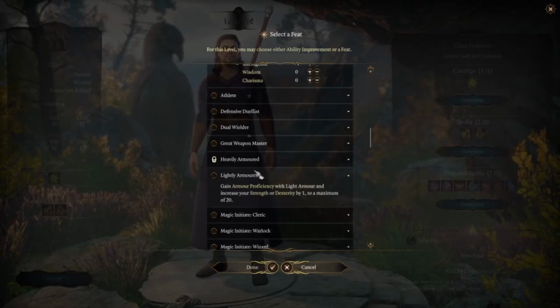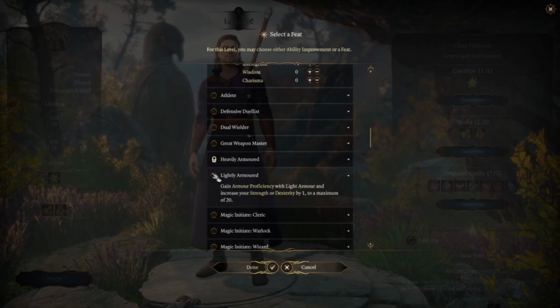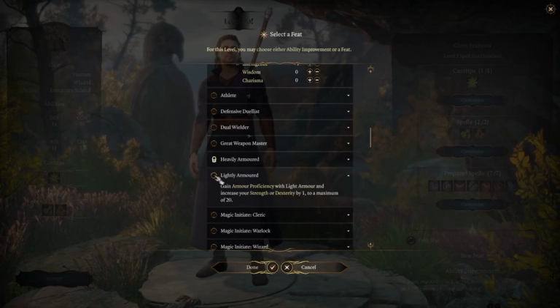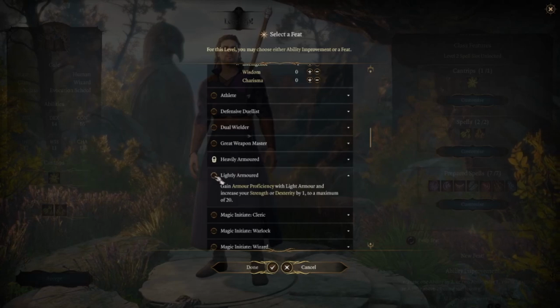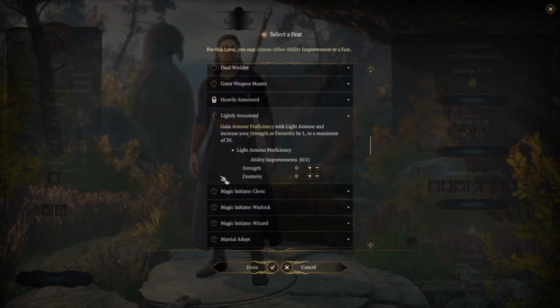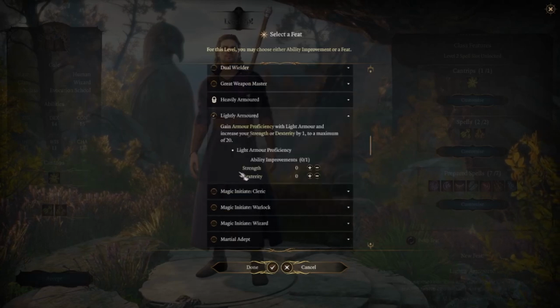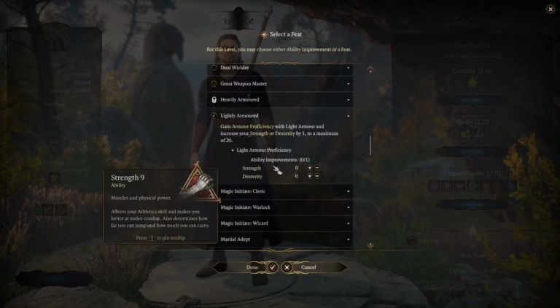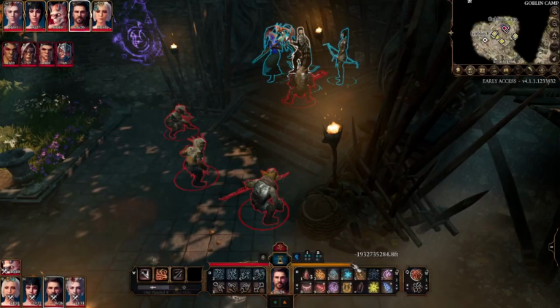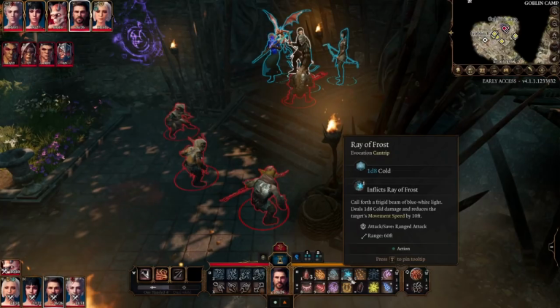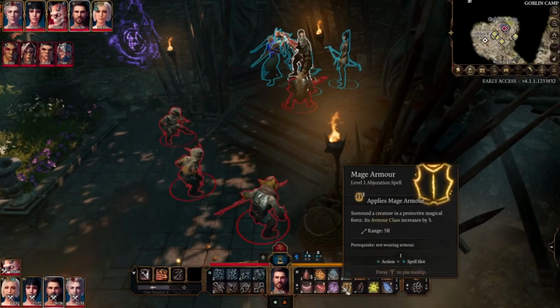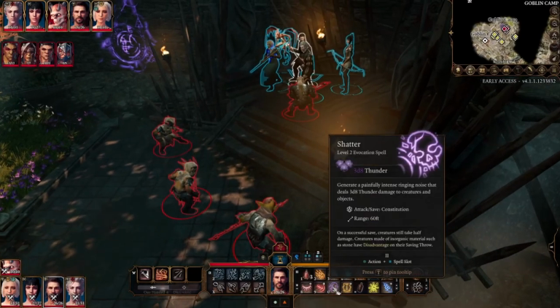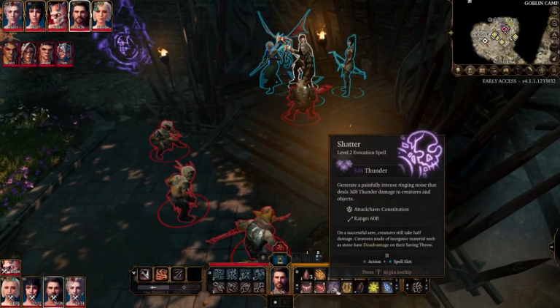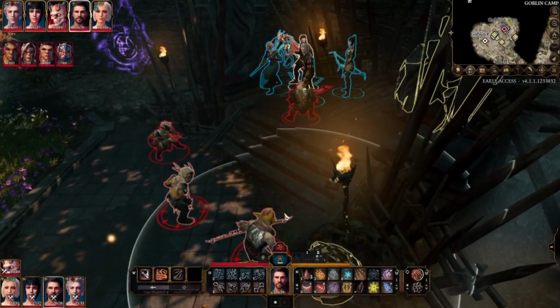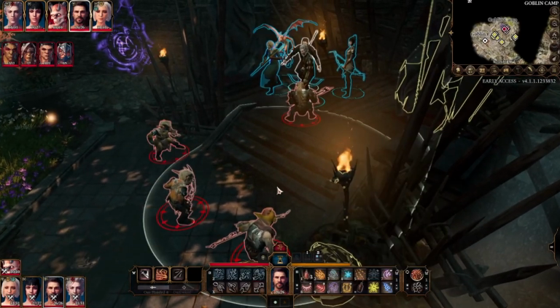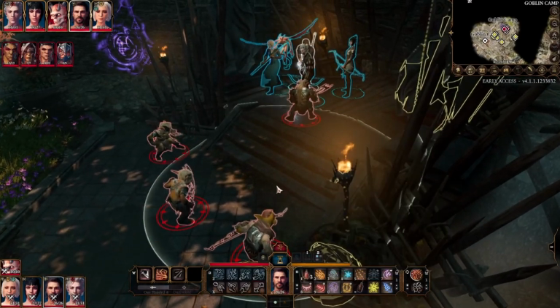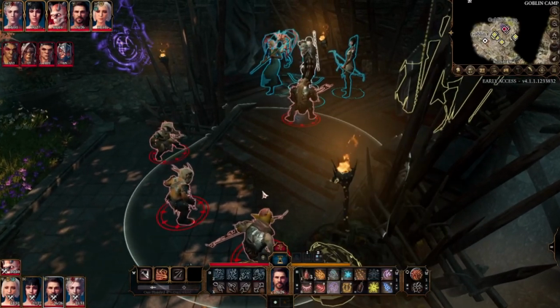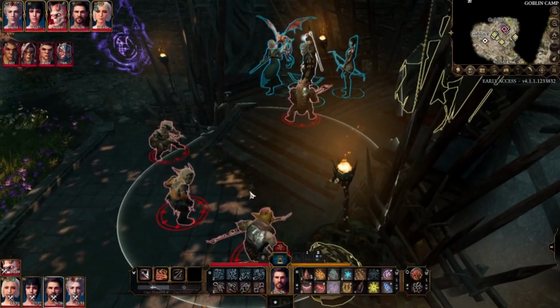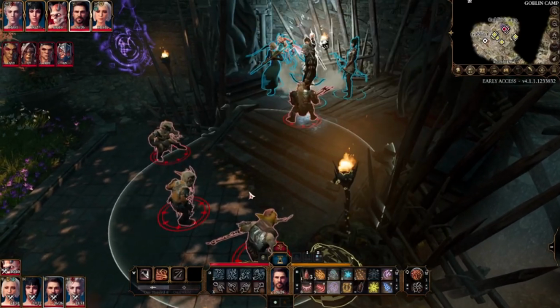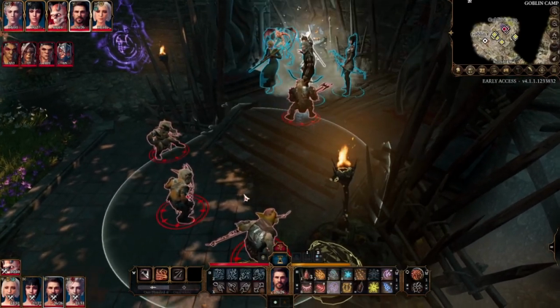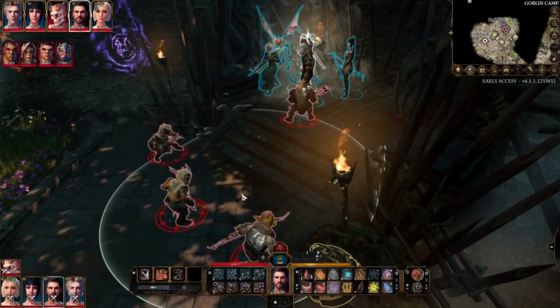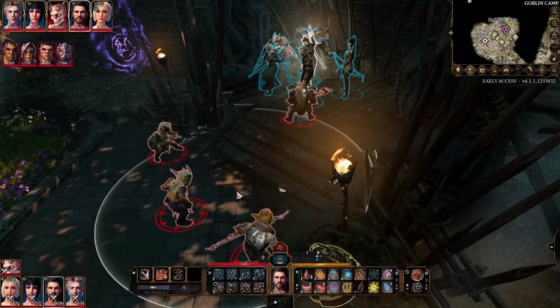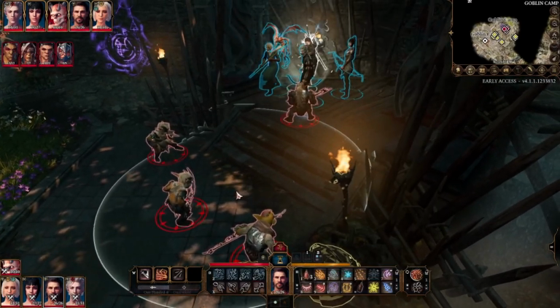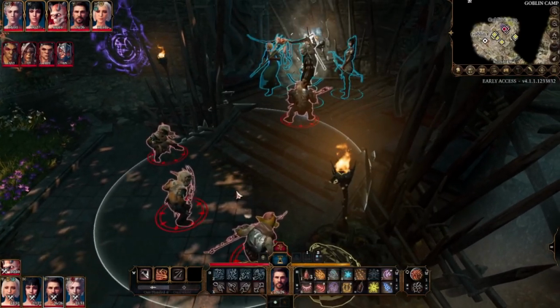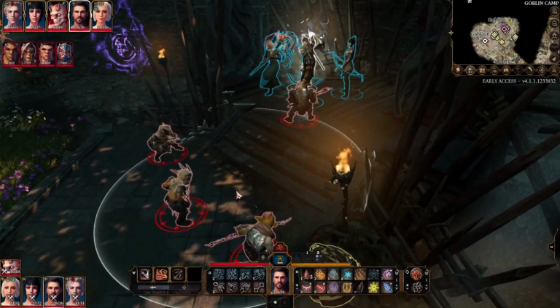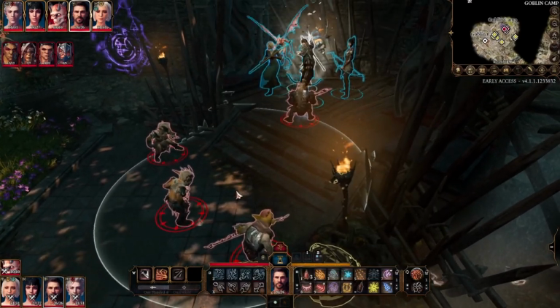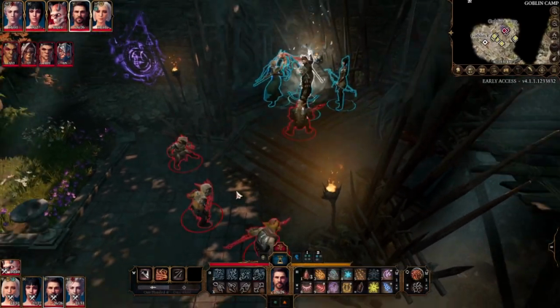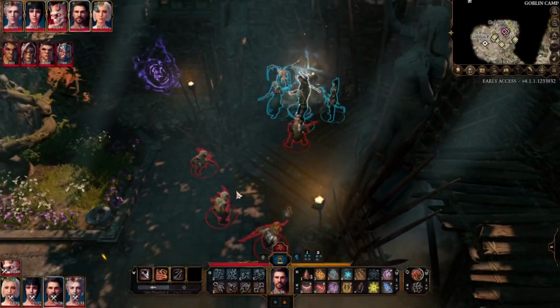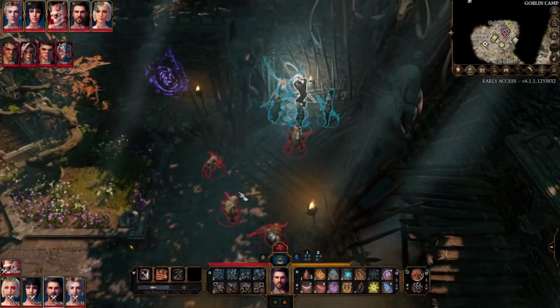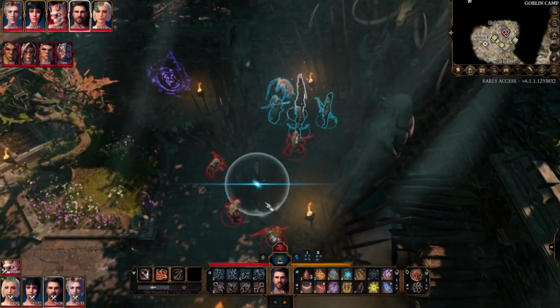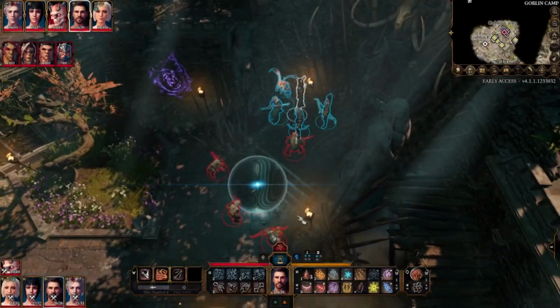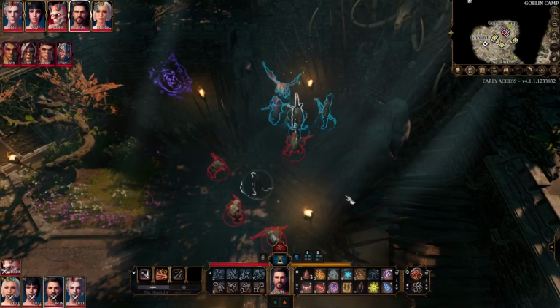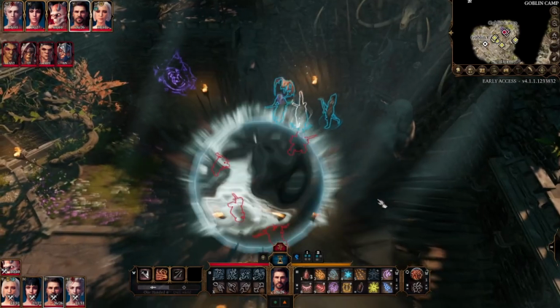Gain armour proficiency with light armour and increase your strength or dexterity by 1, to a maximum of 20.